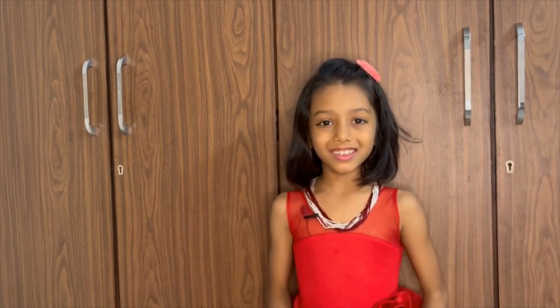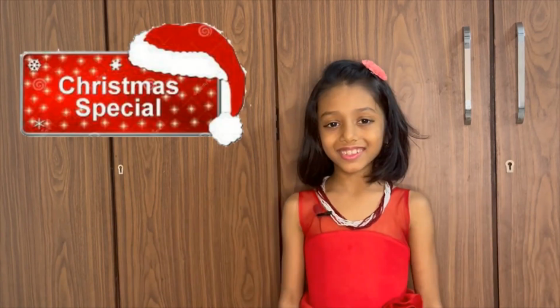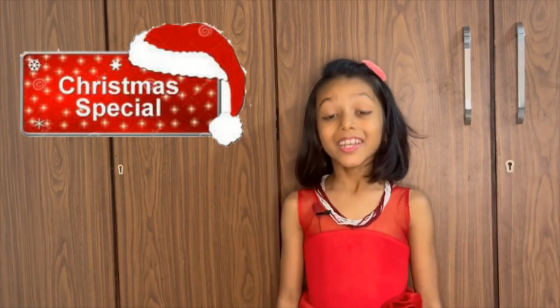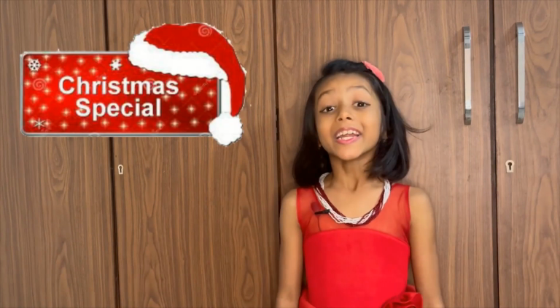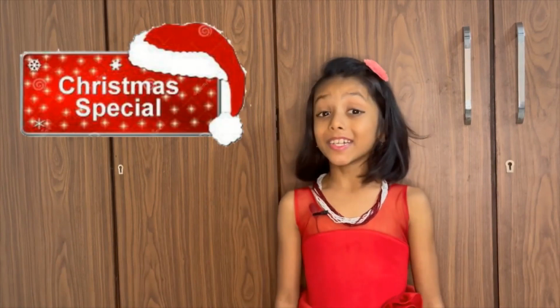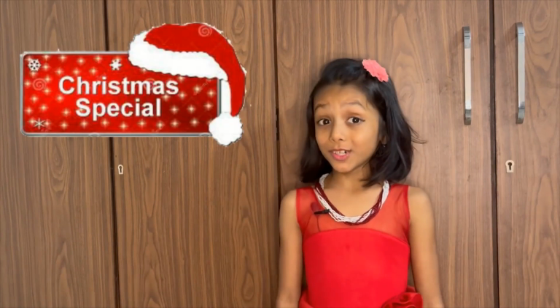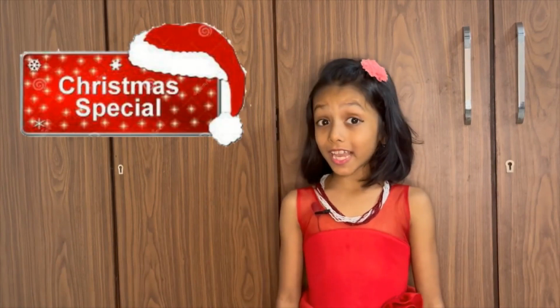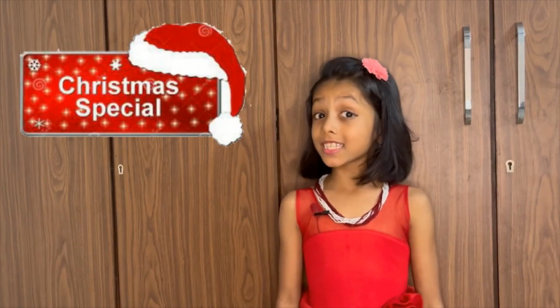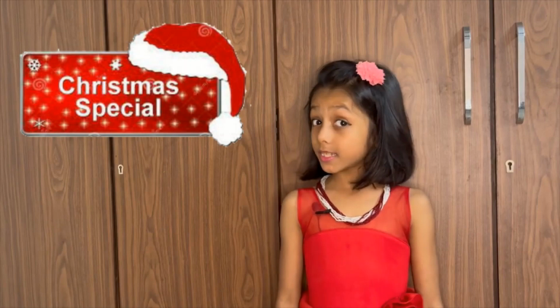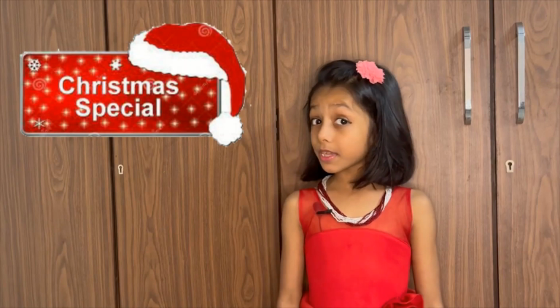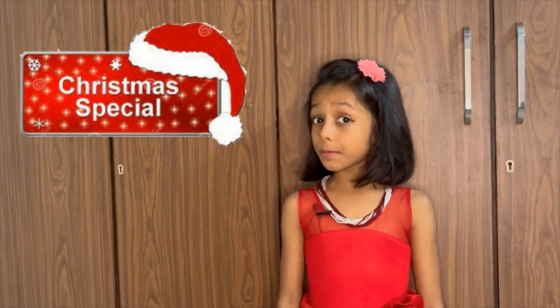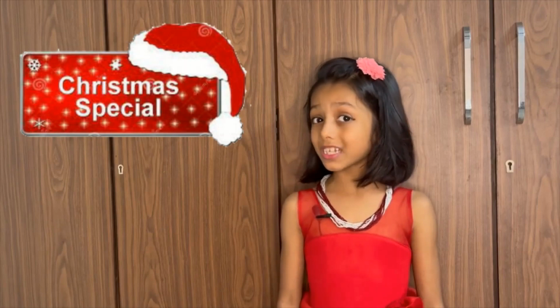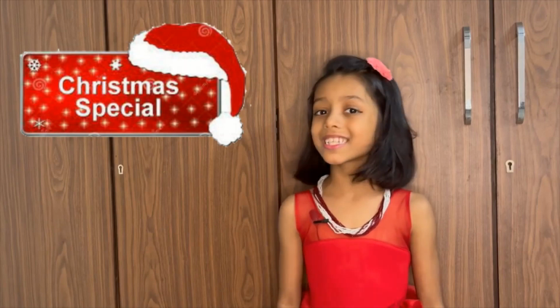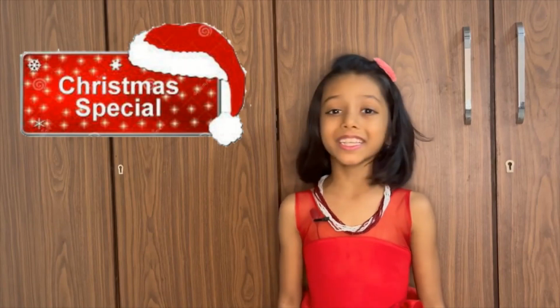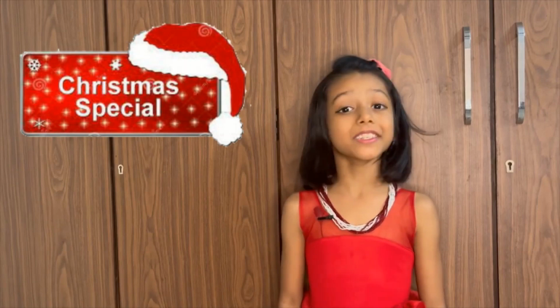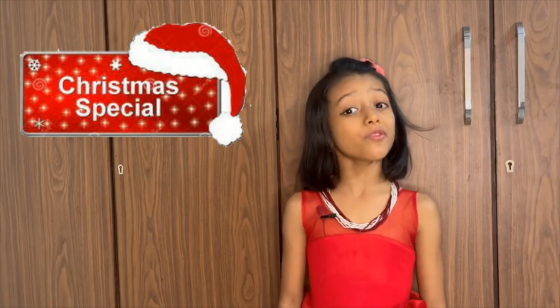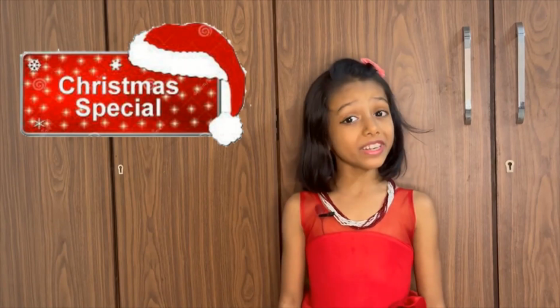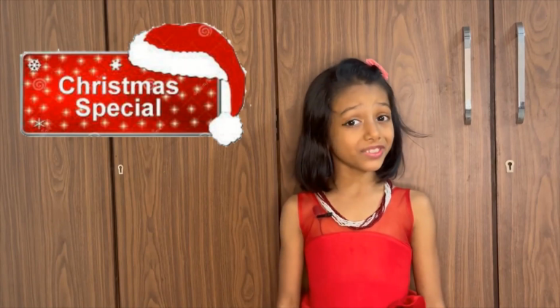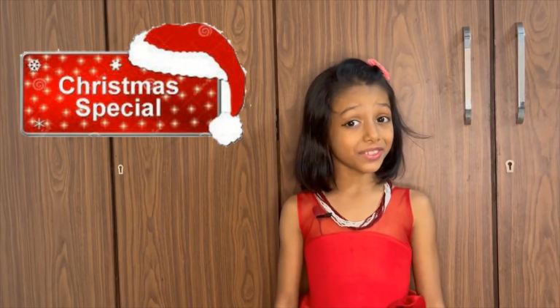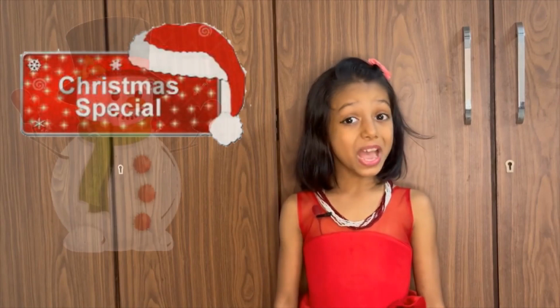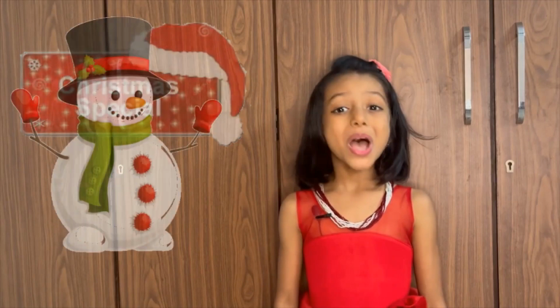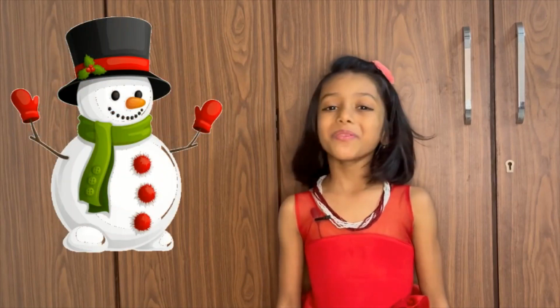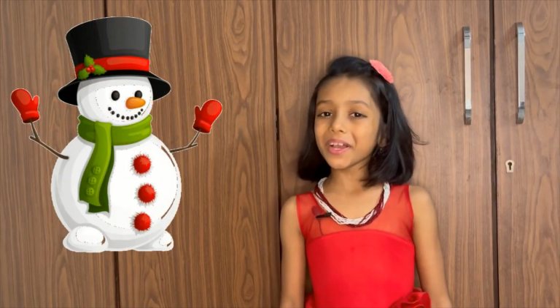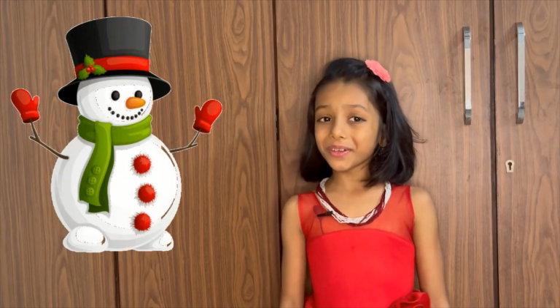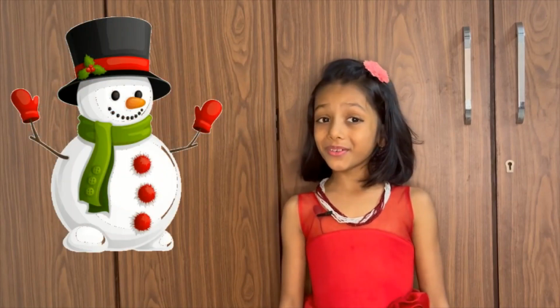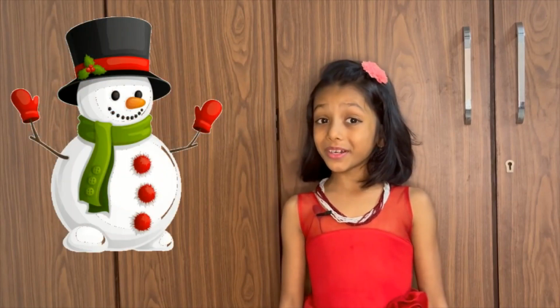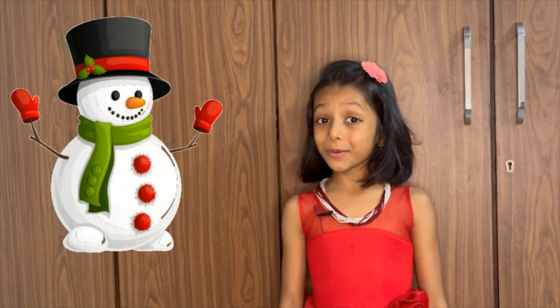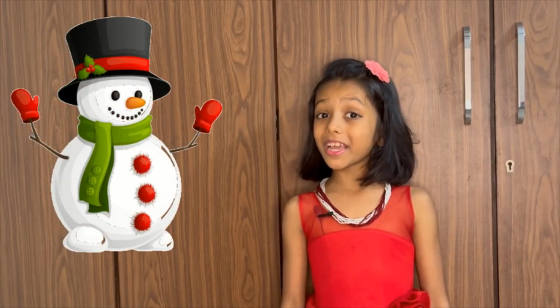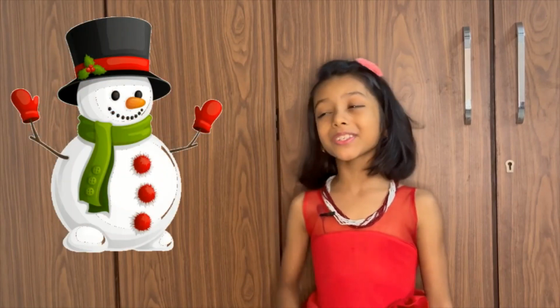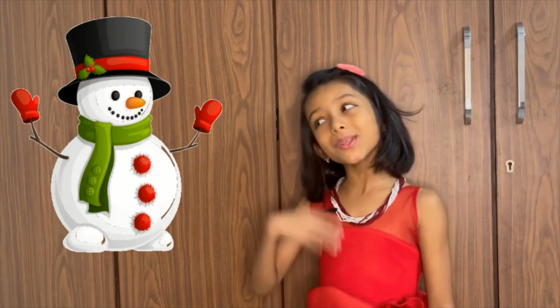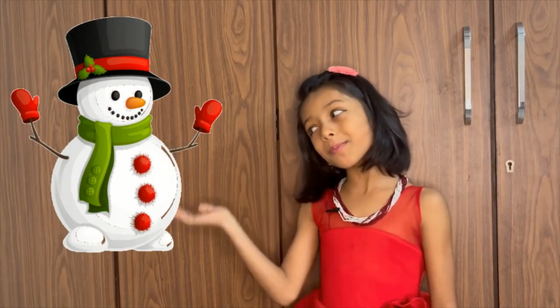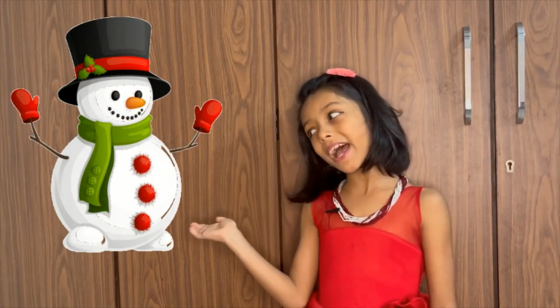In today's Christmas special series of videos, we are going to learn to make a snowman.